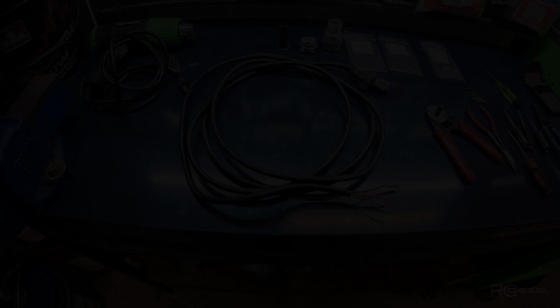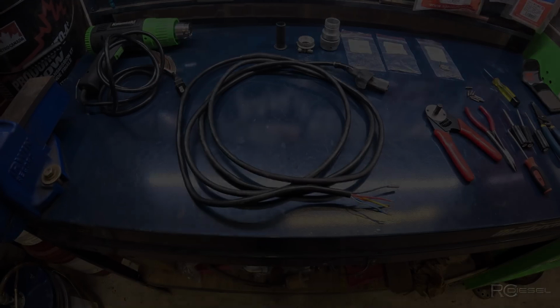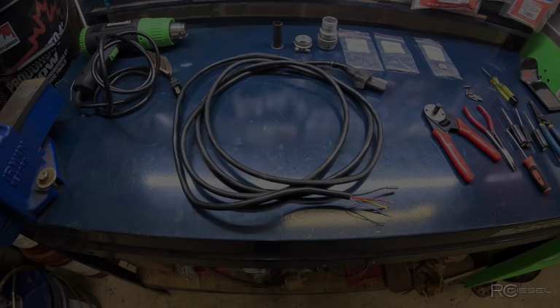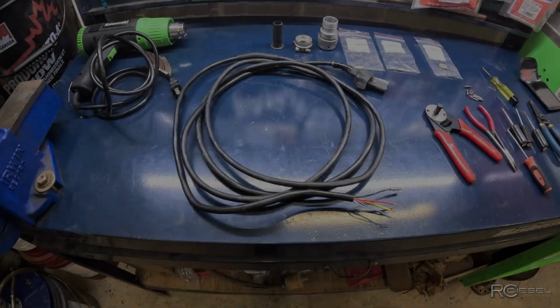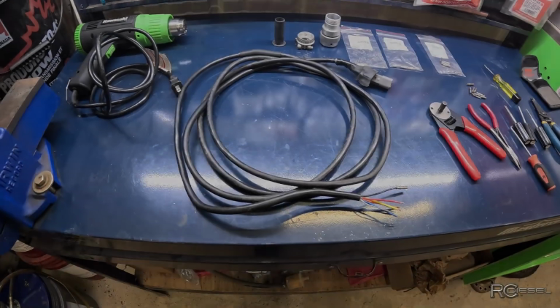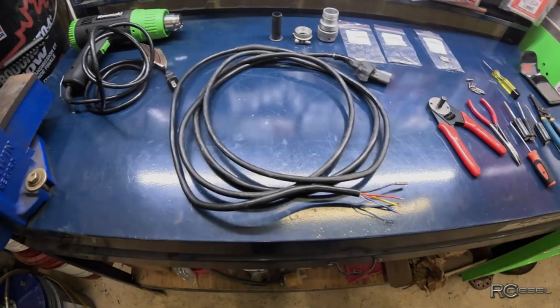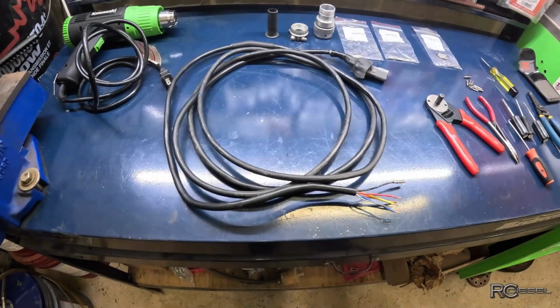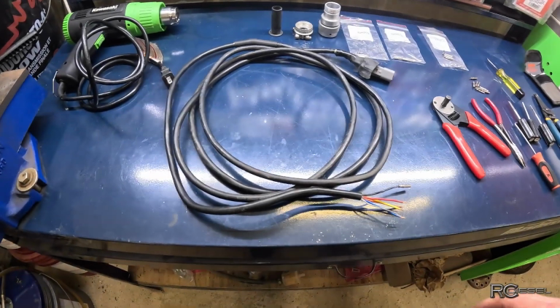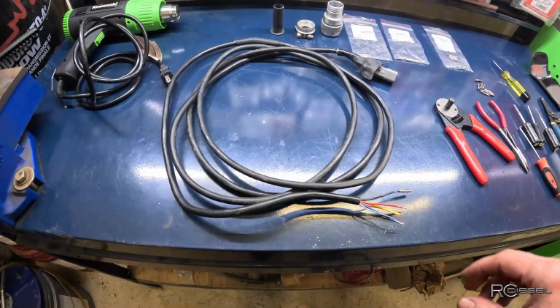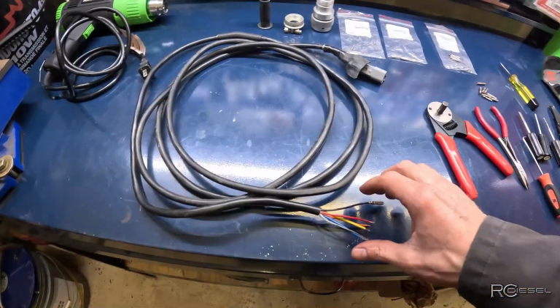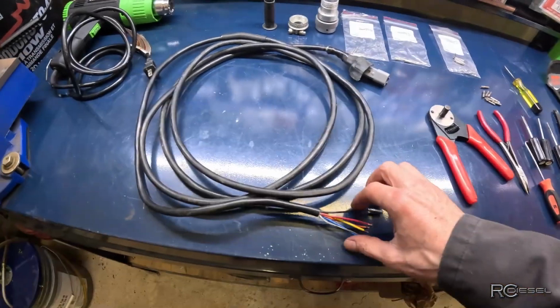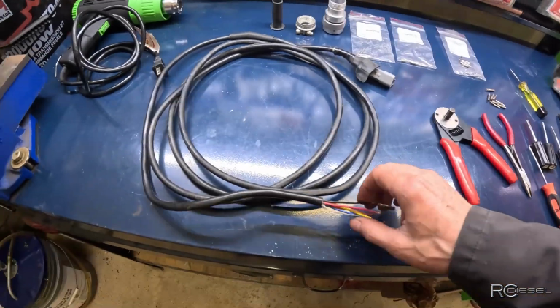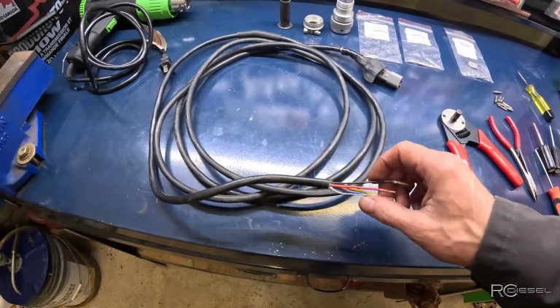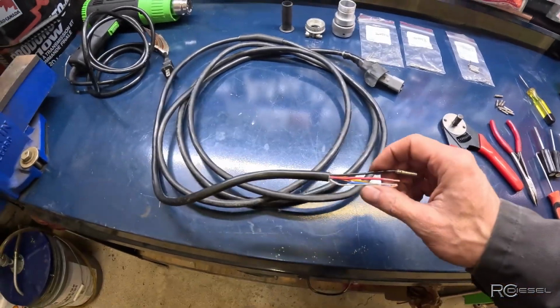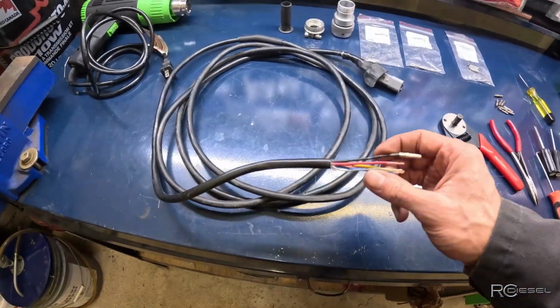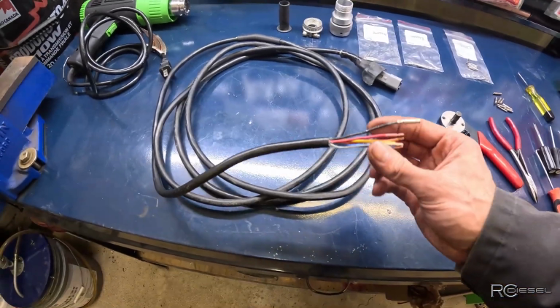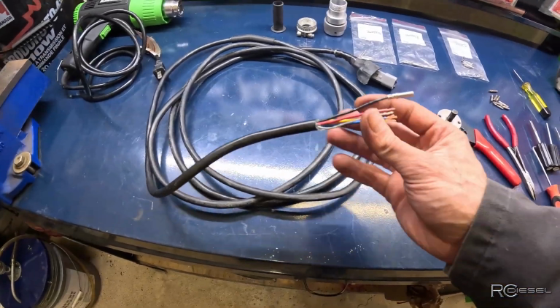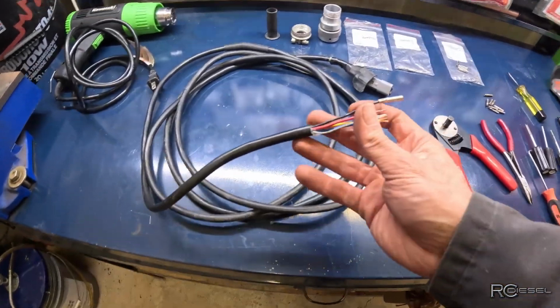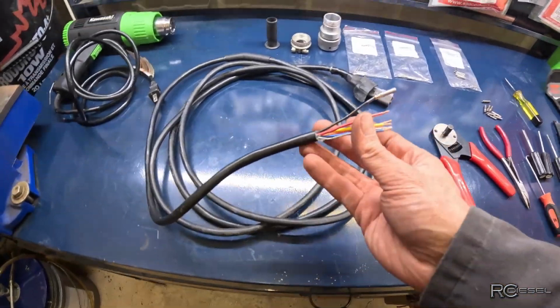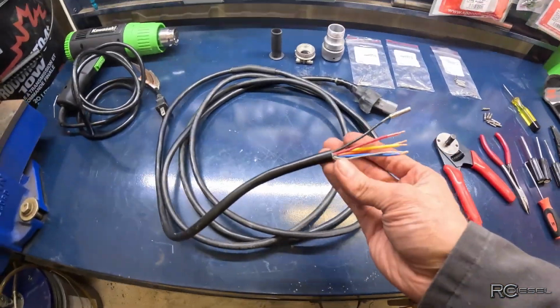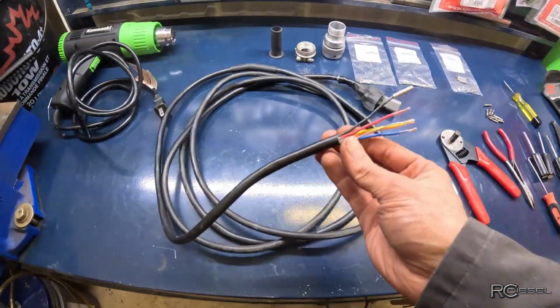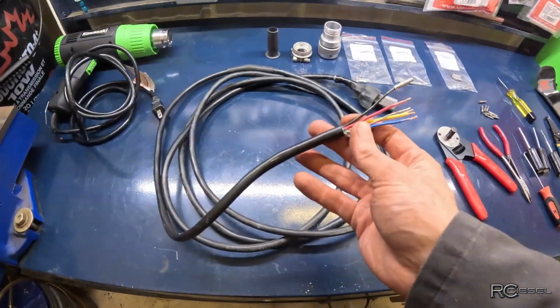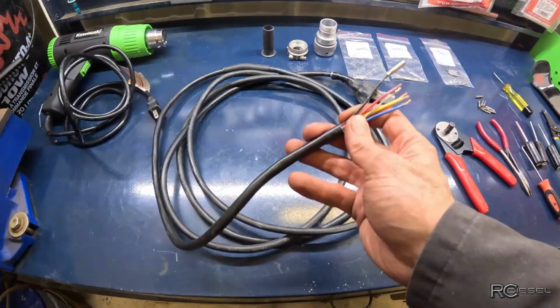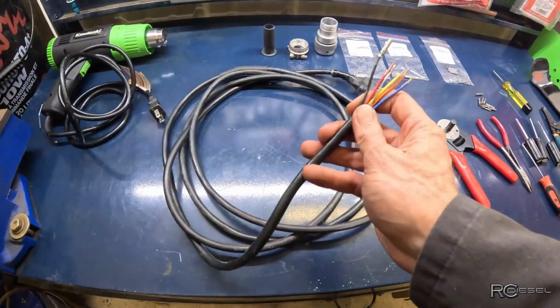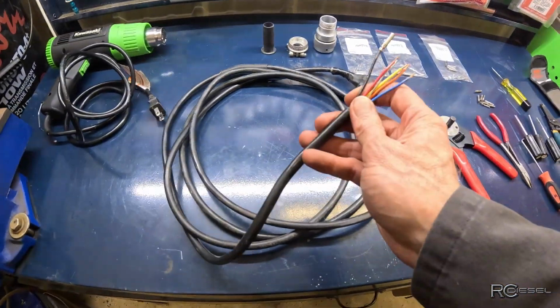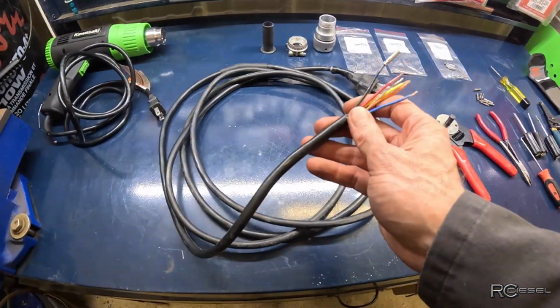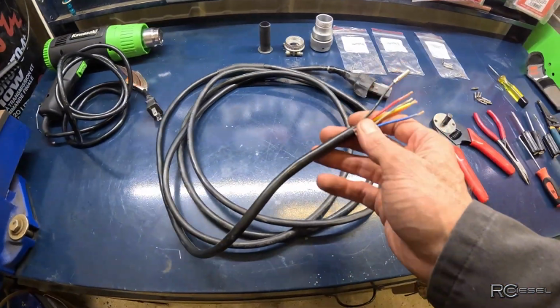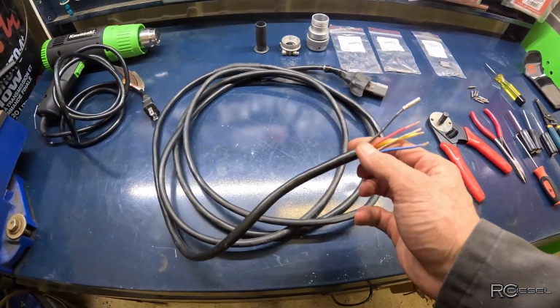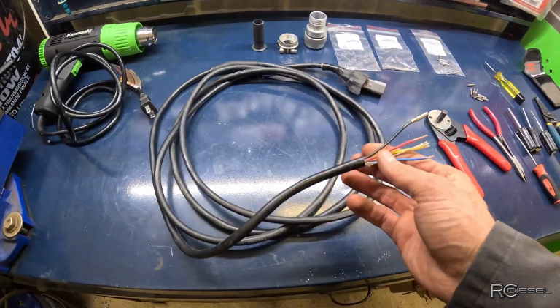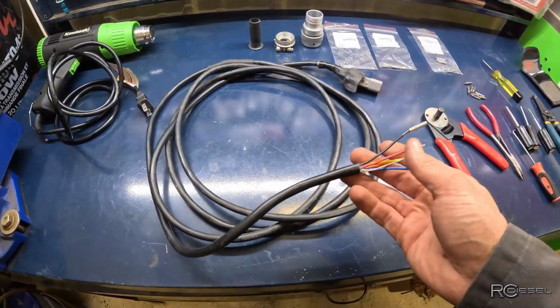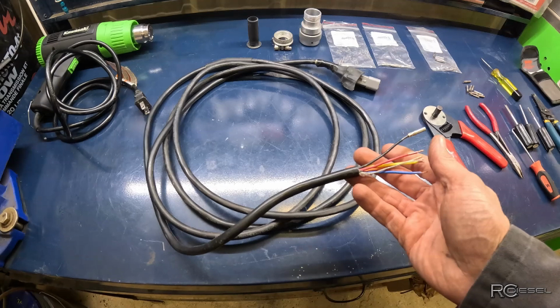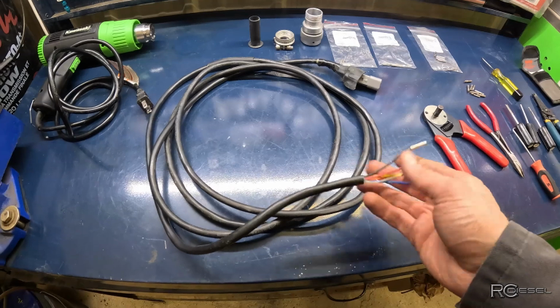Today I'm fixing a control cable for a Mech scissor lift. This is a really common issue.